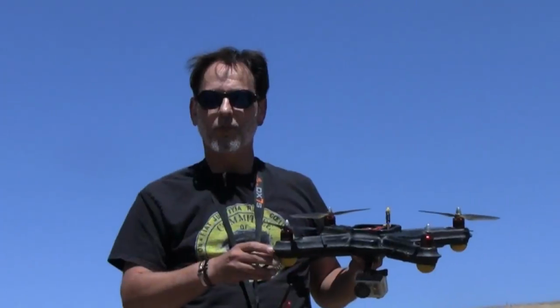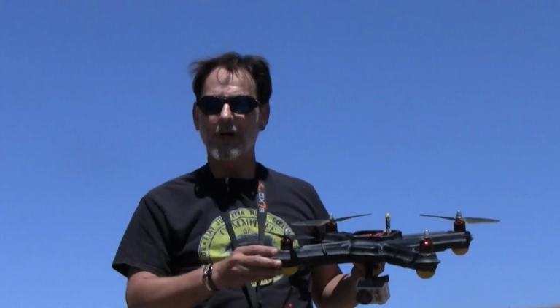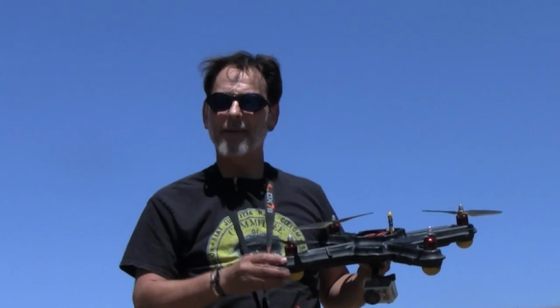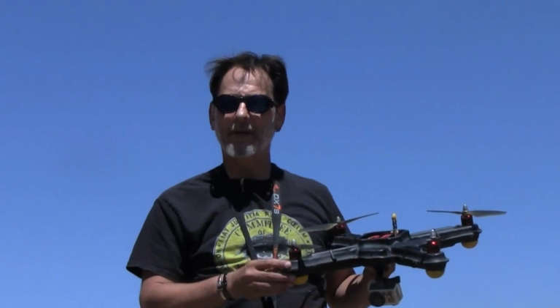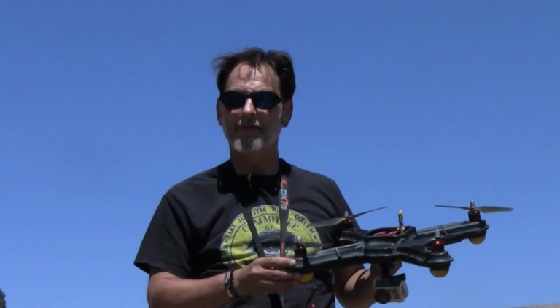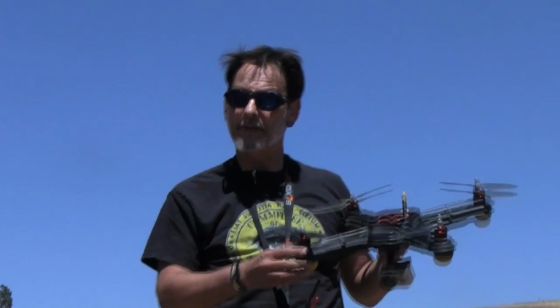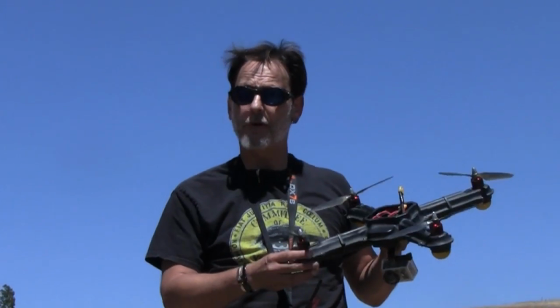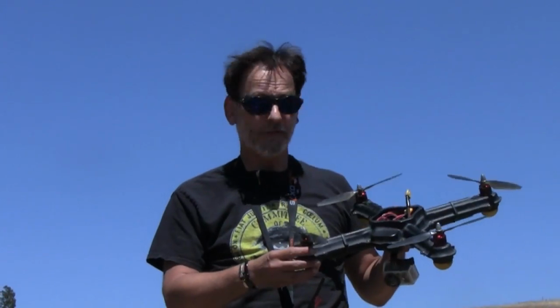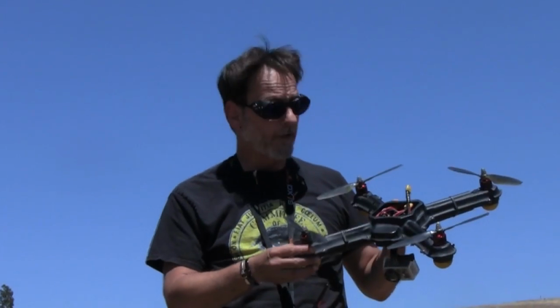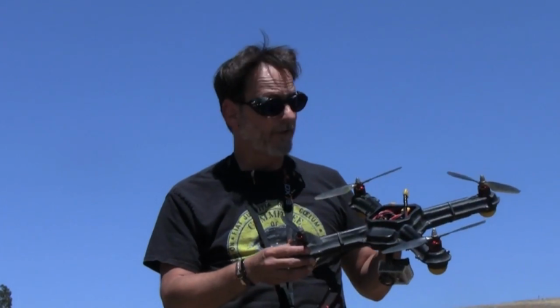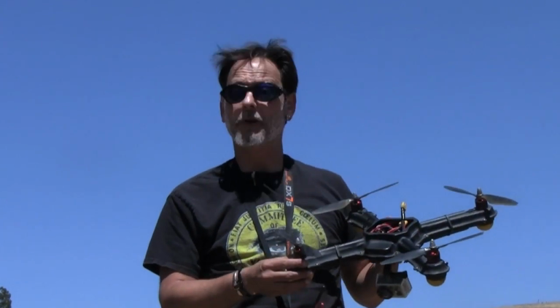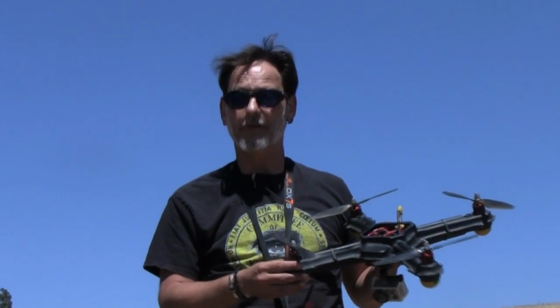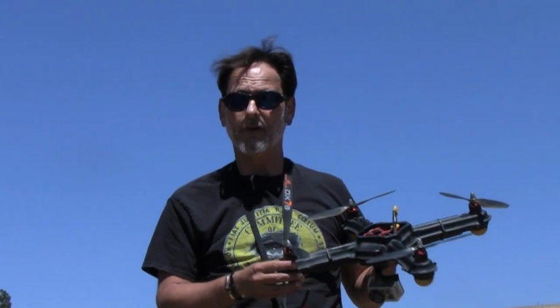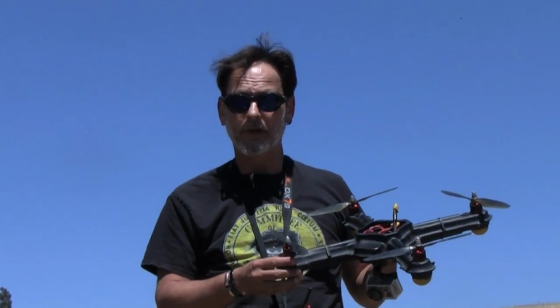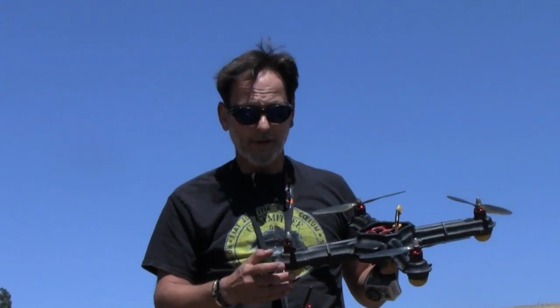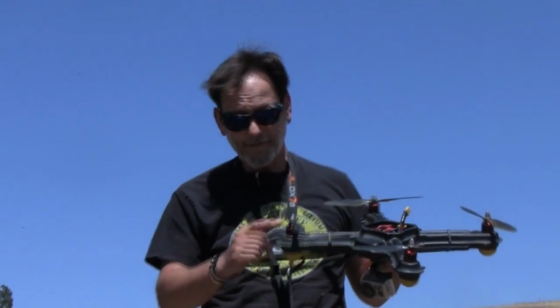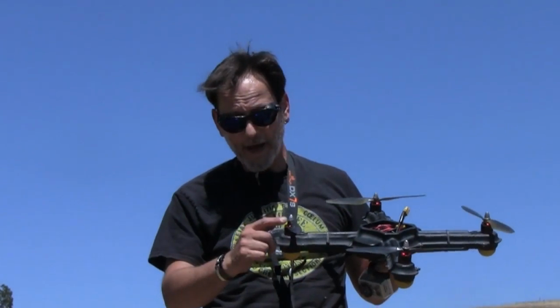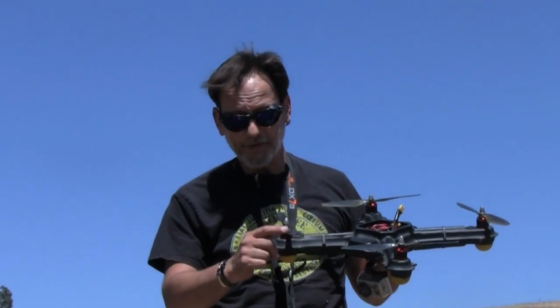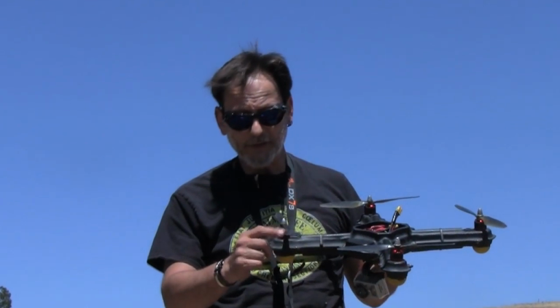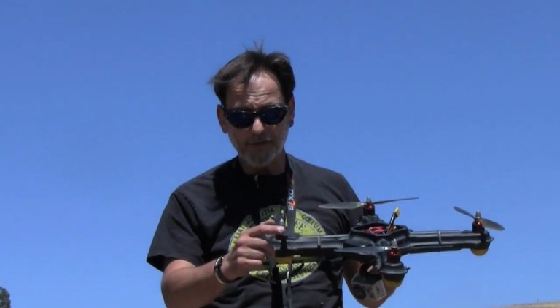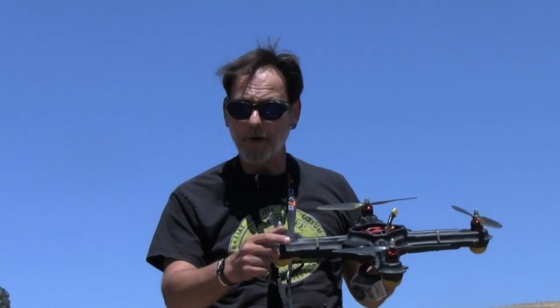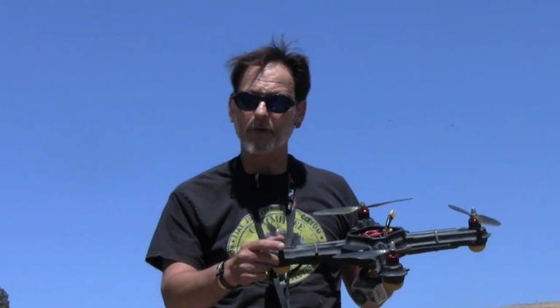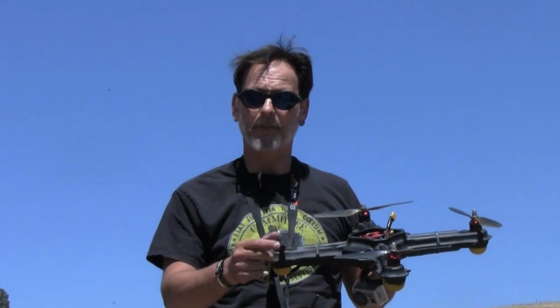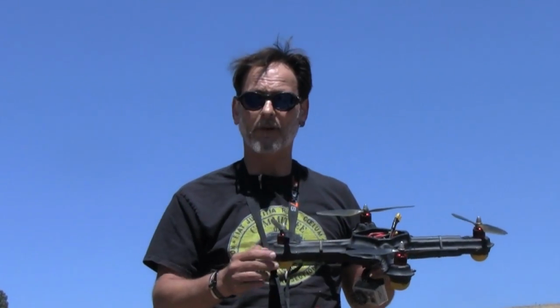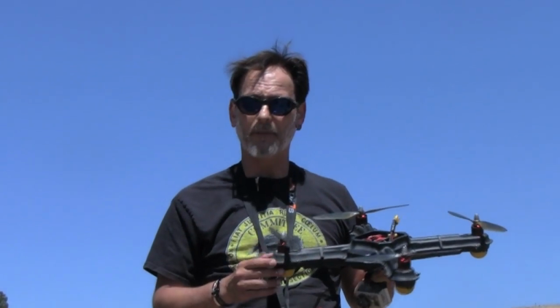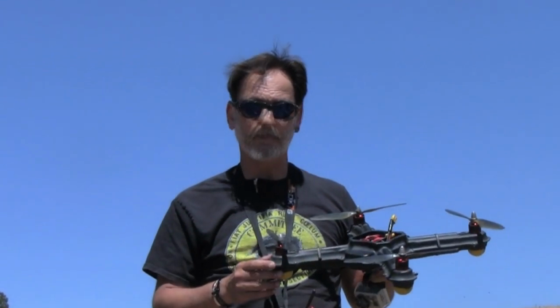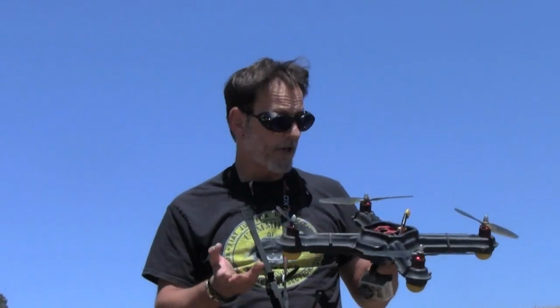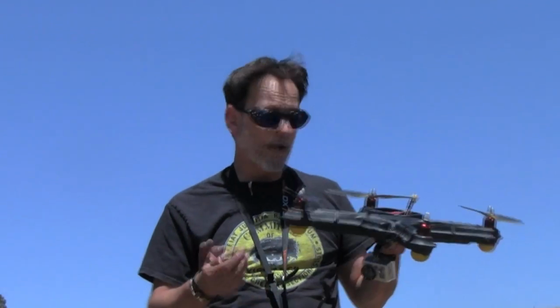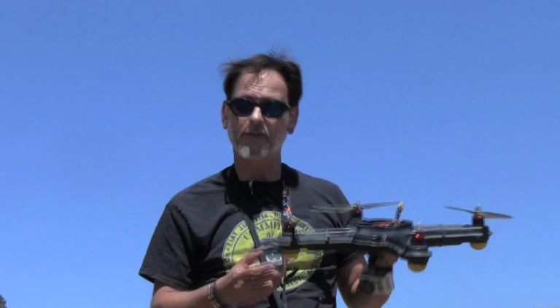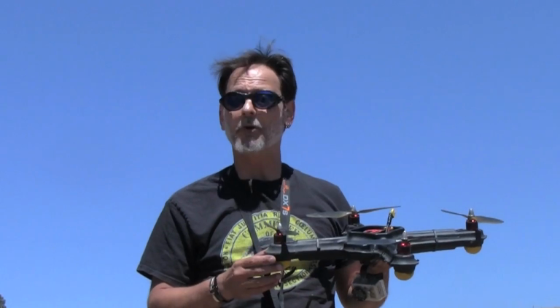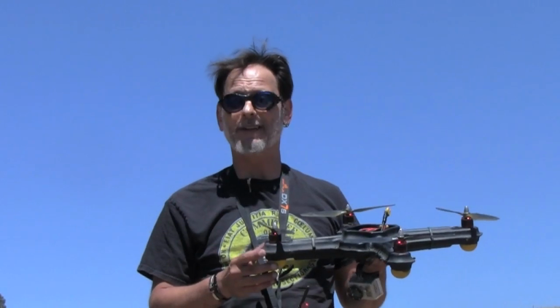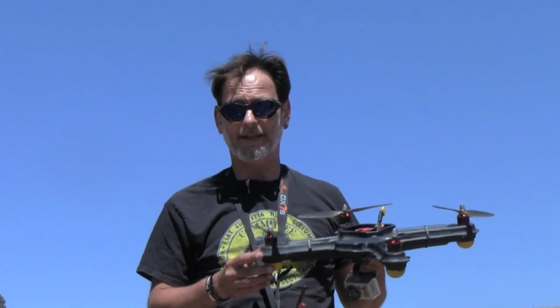I can't believe that the drone still looks as good as new. The fire singed the rotor tips a little bit, but otherwise it's pretty clean.